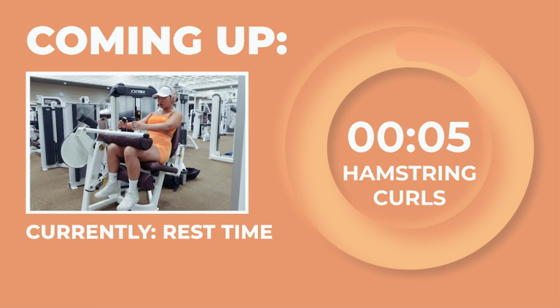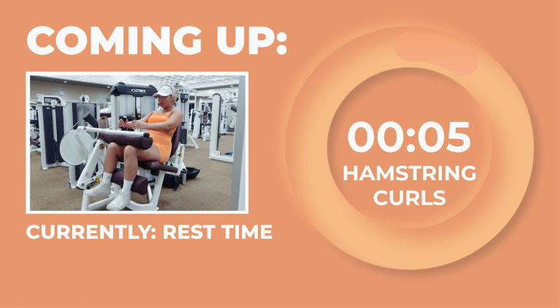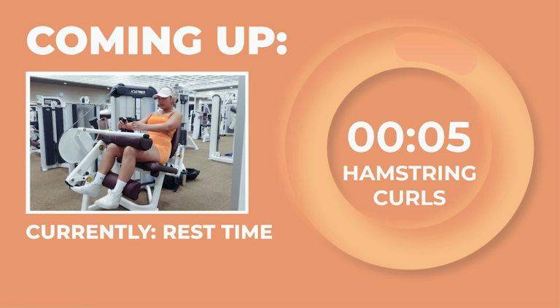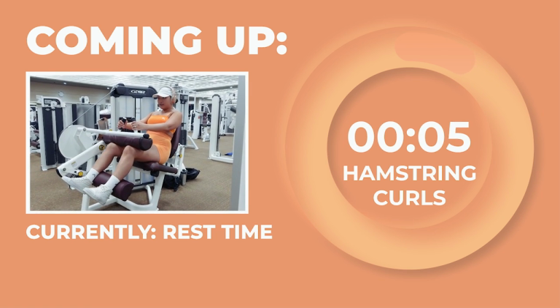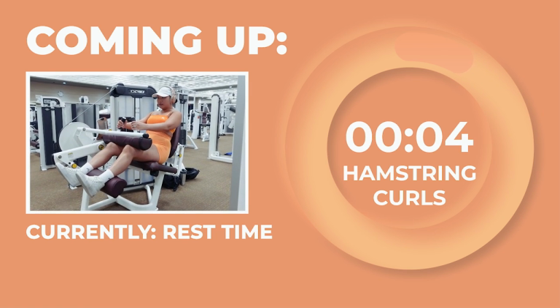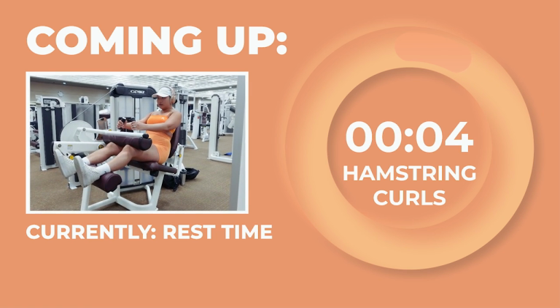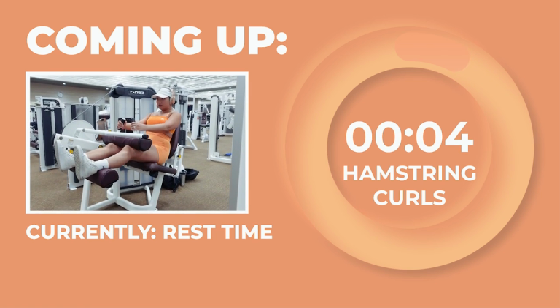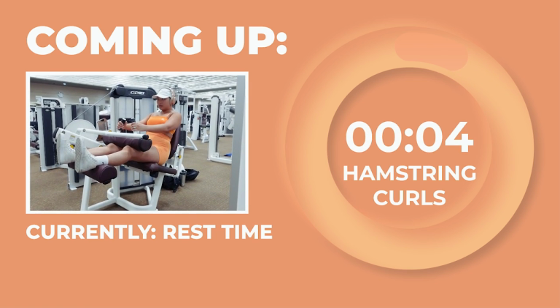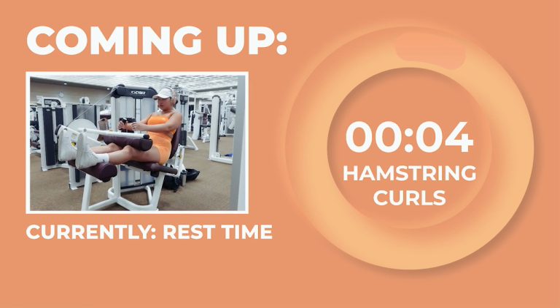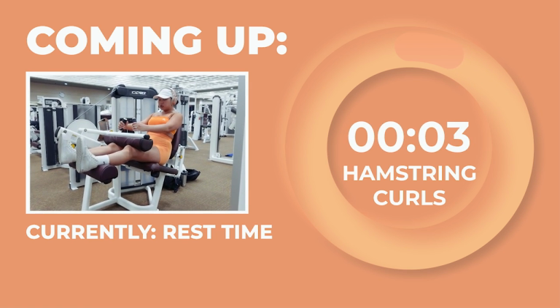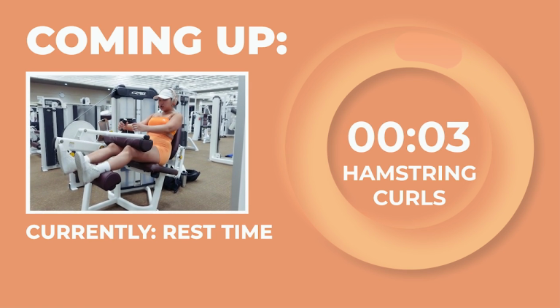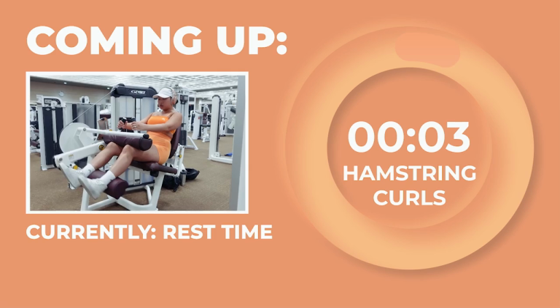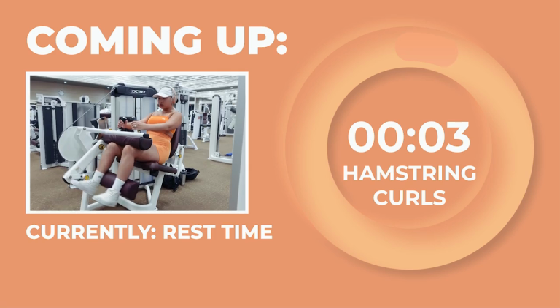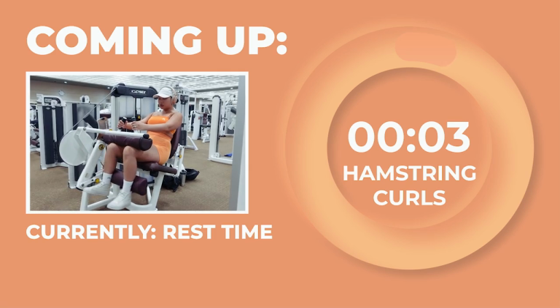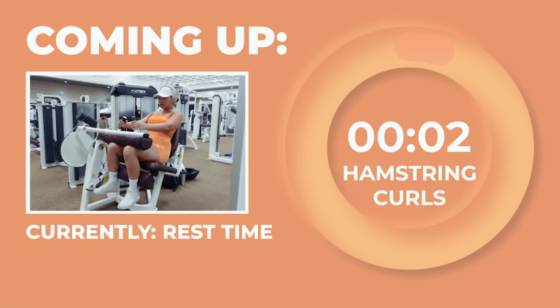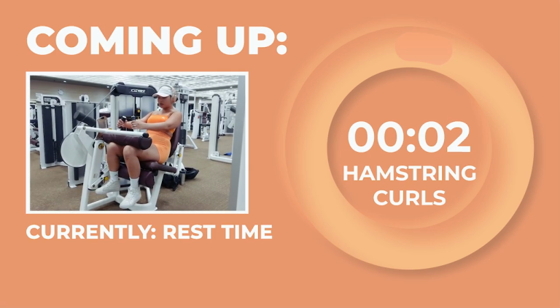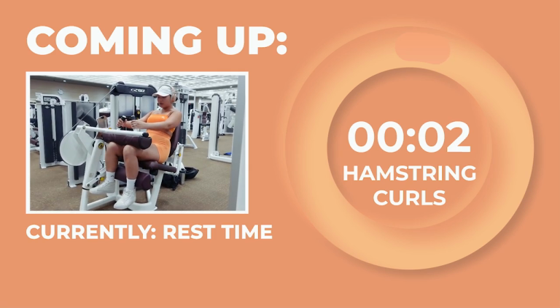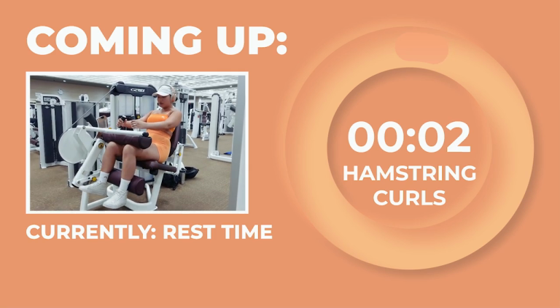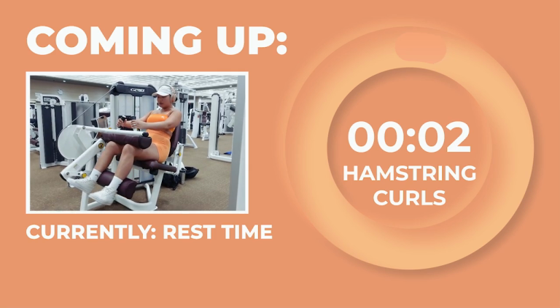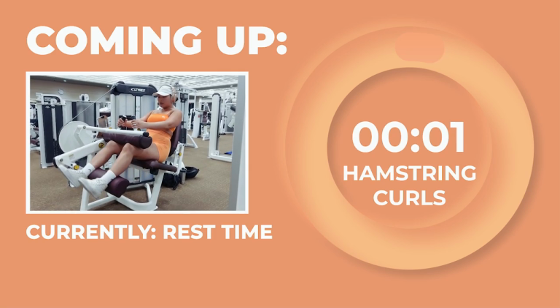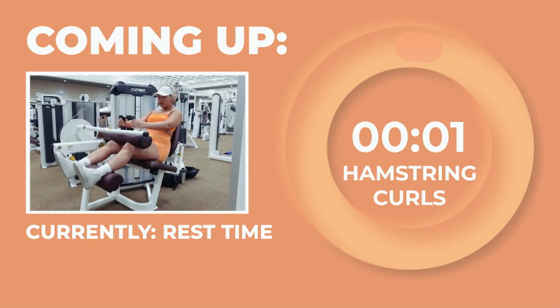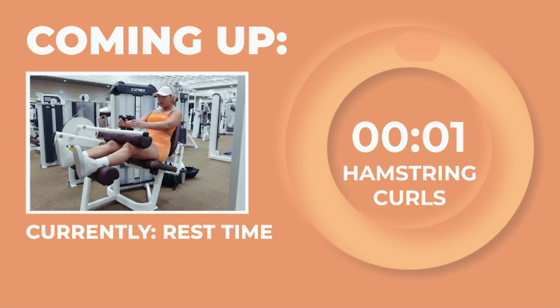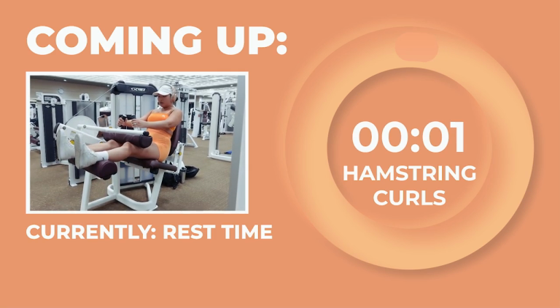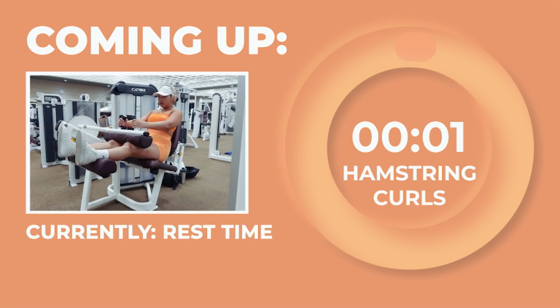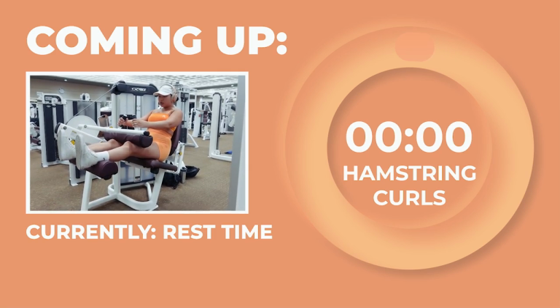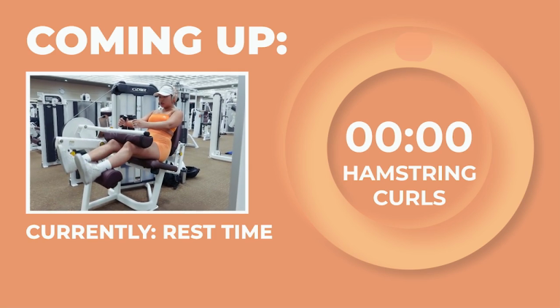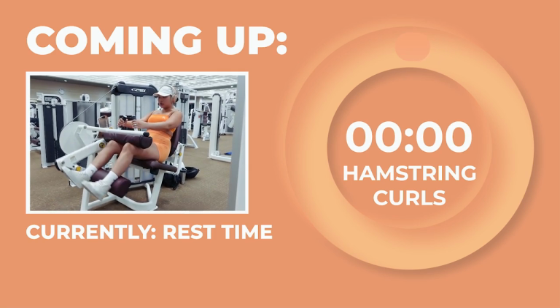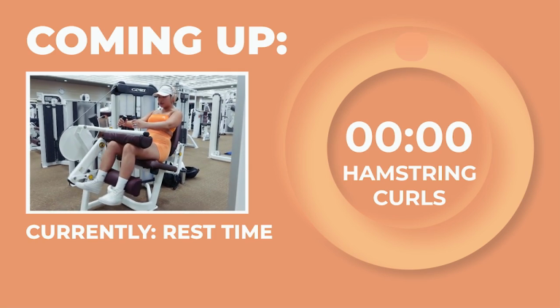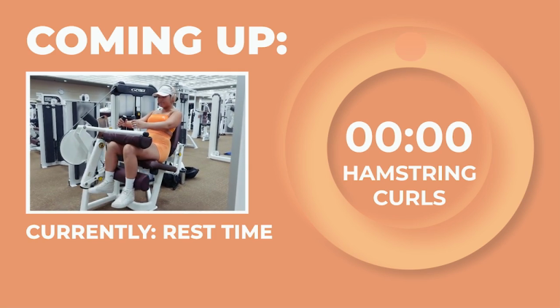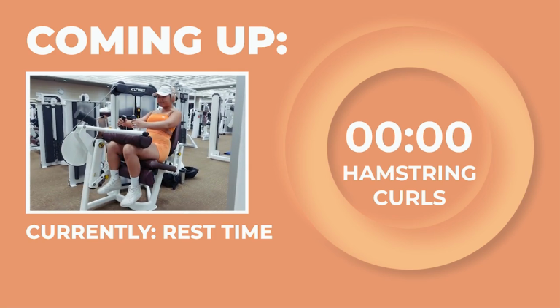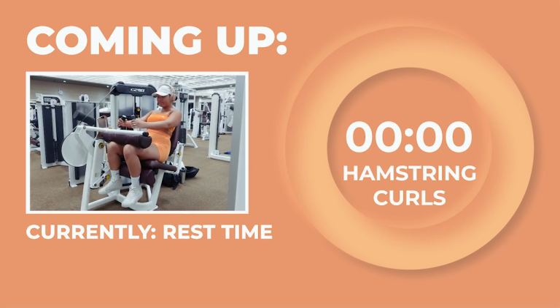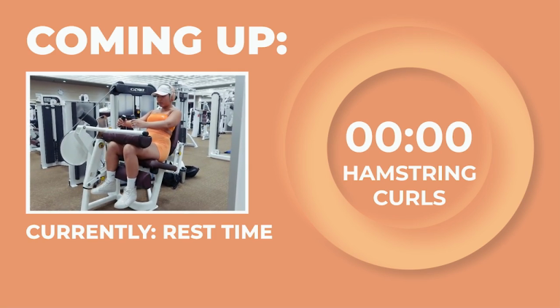Here comes our final set of hamstring curls — 10 reps starting now. Let's finish this workout strong, my boss babes.